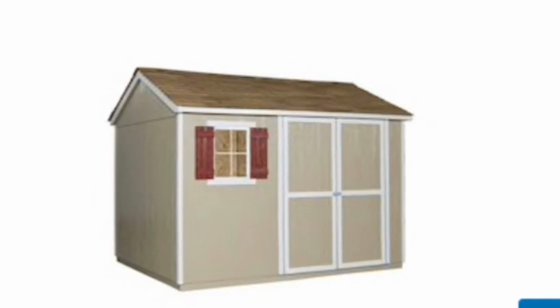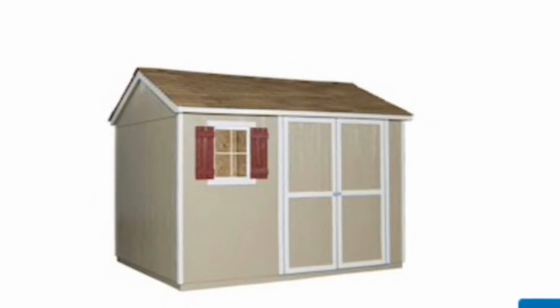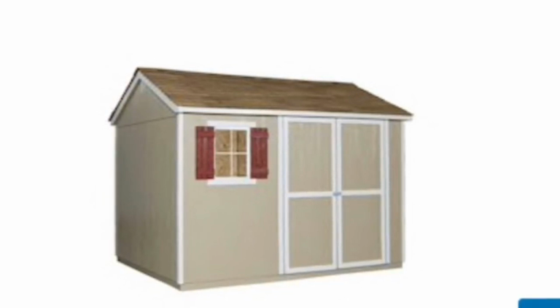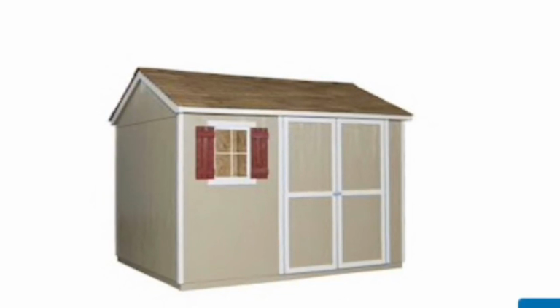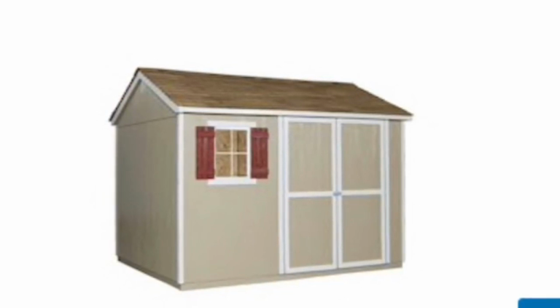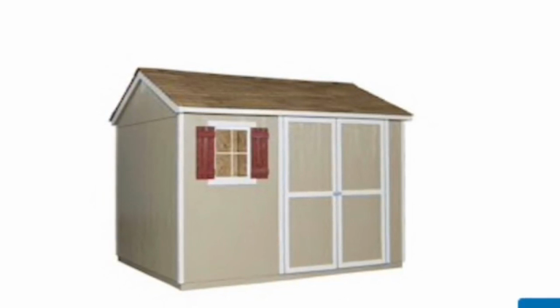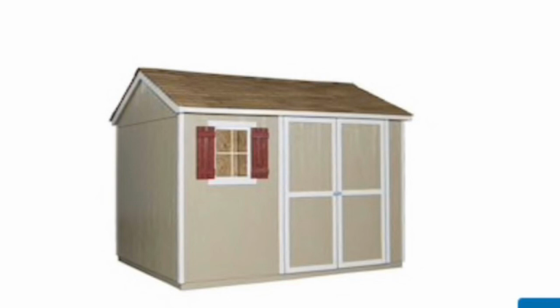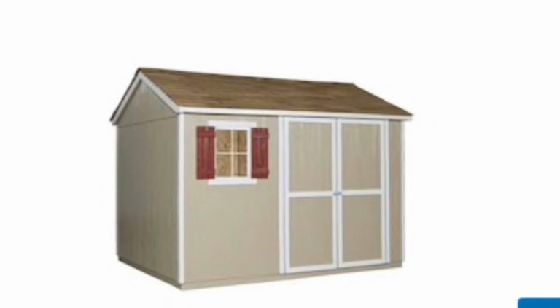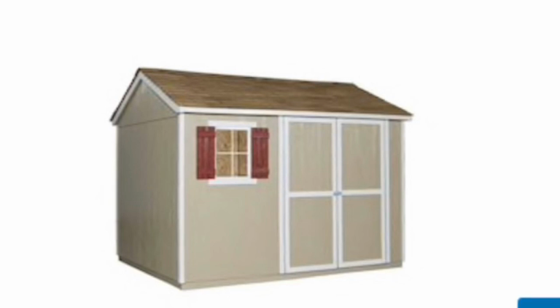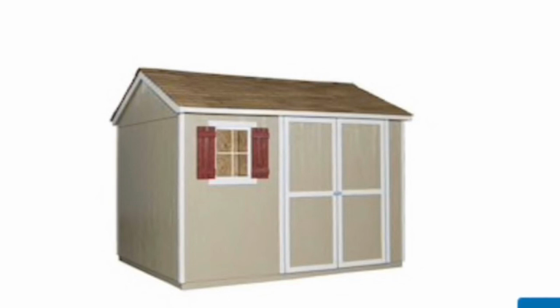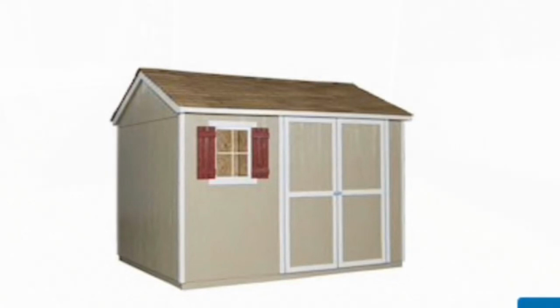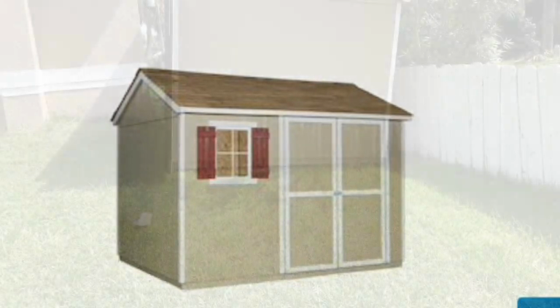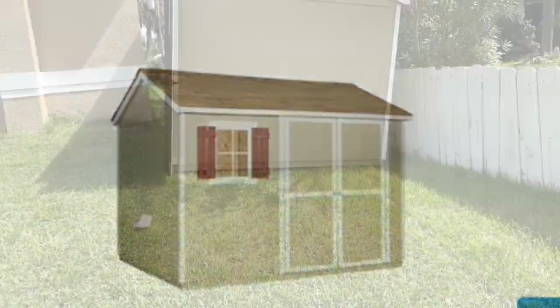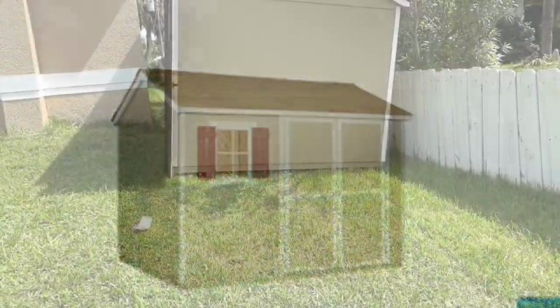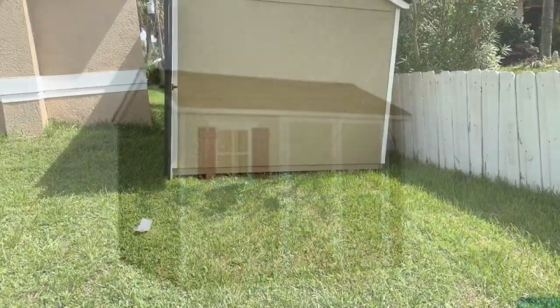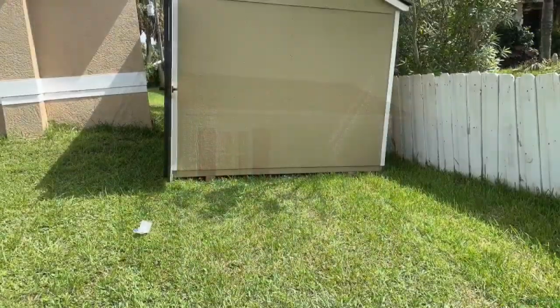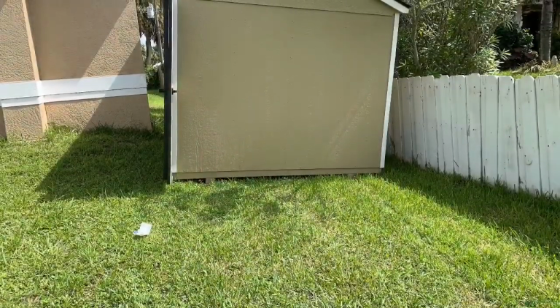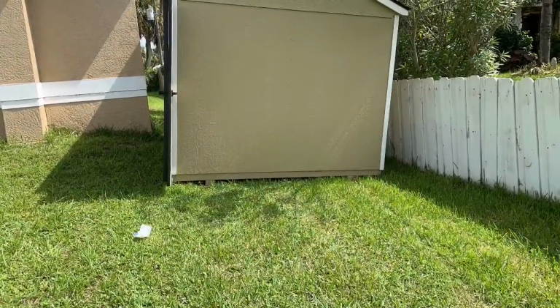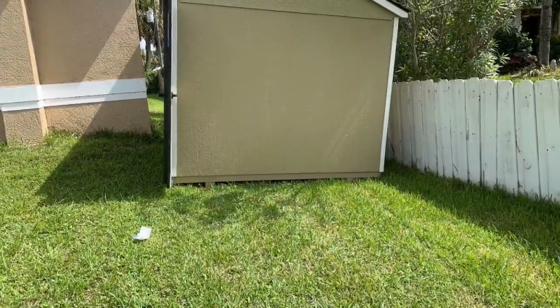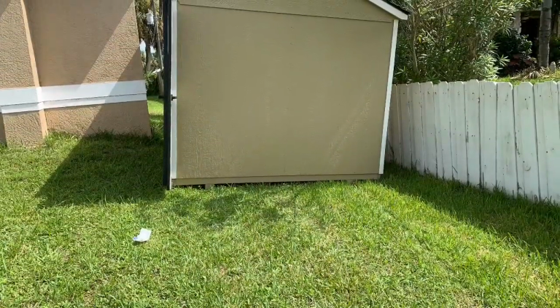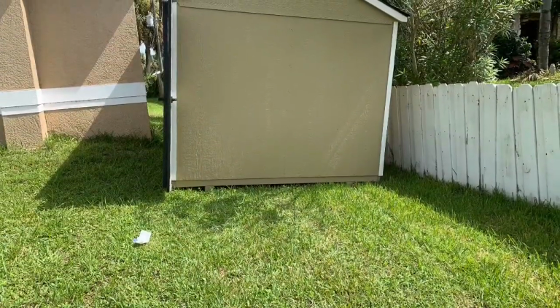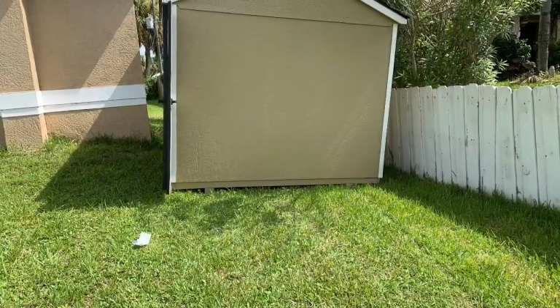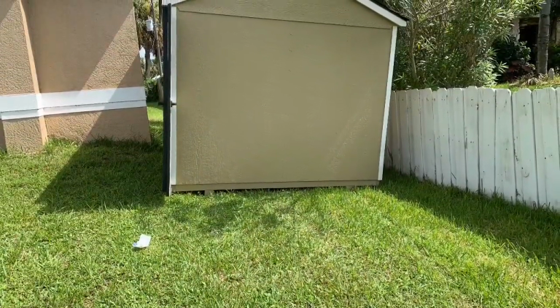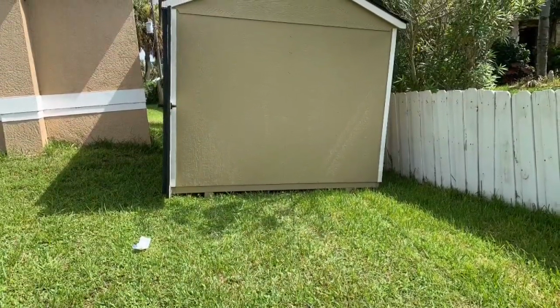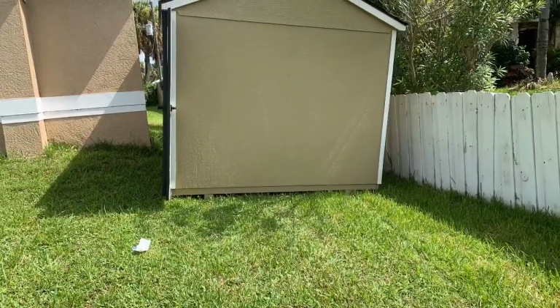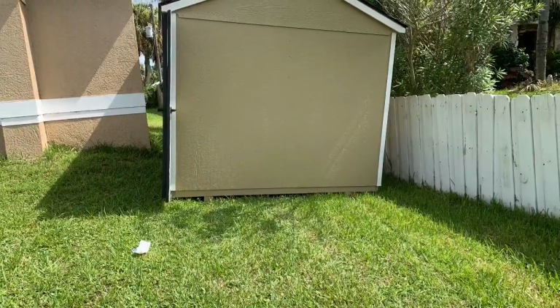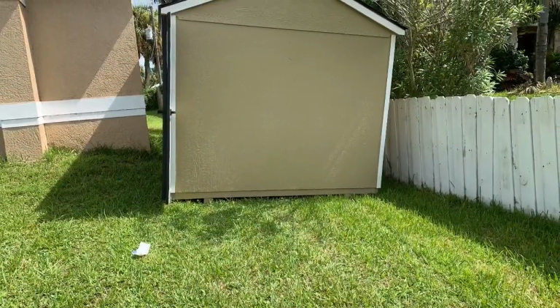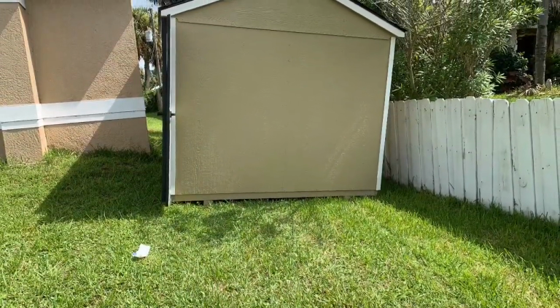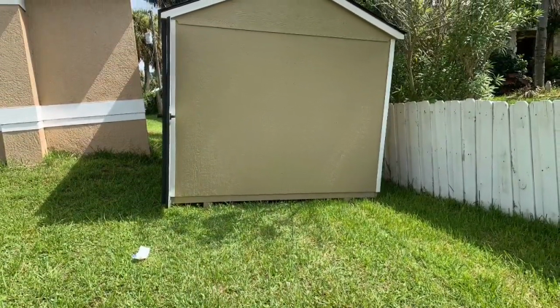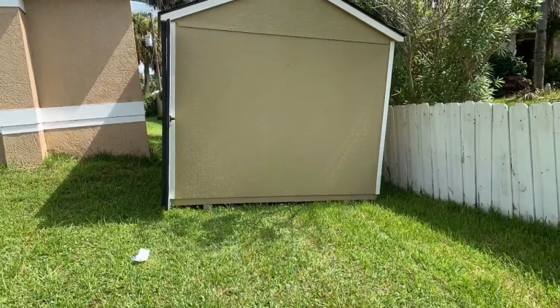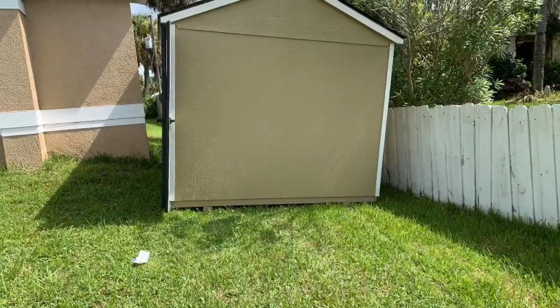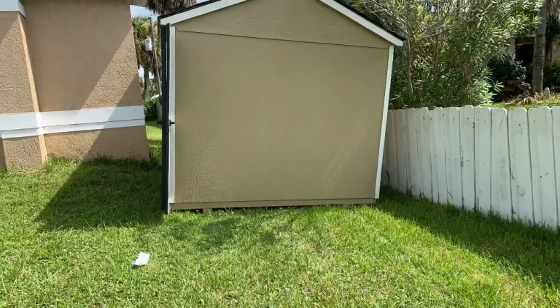Oh, and I had to pay $500 for delivery from Shed Movers. They were awesome, by the way.